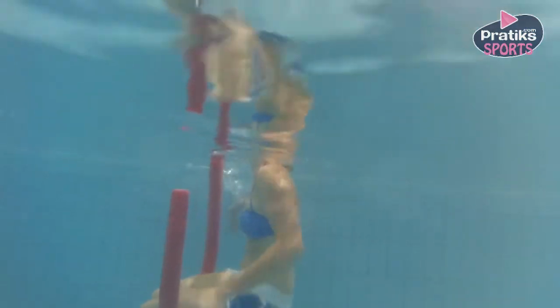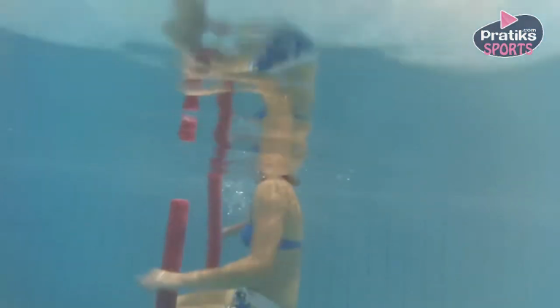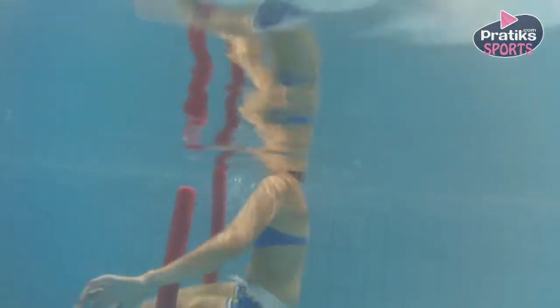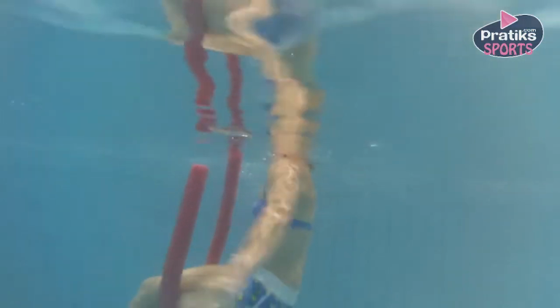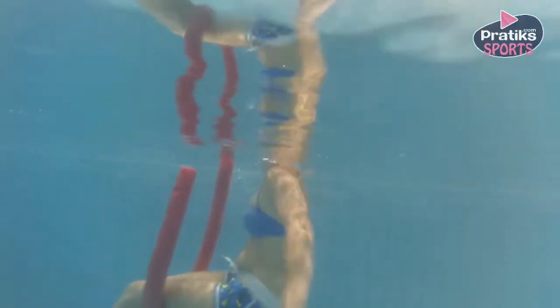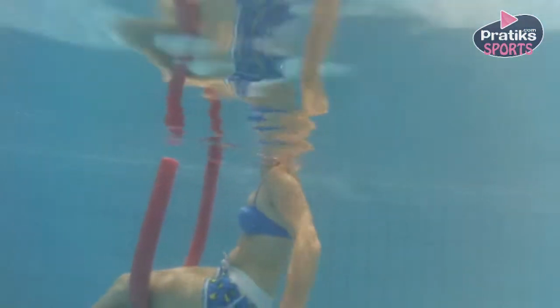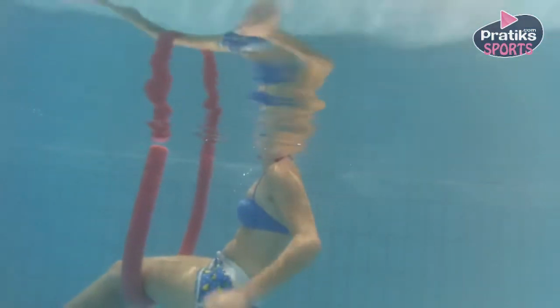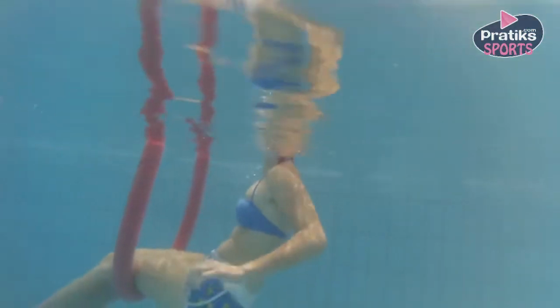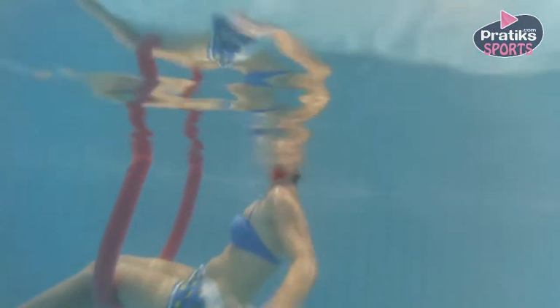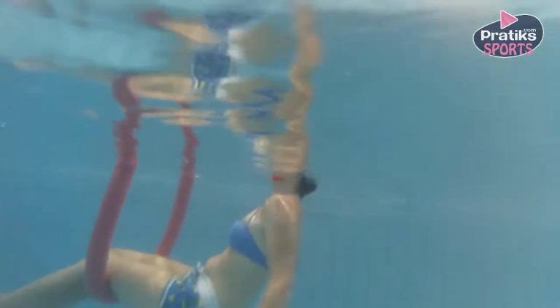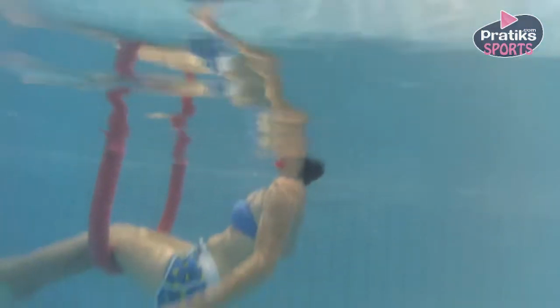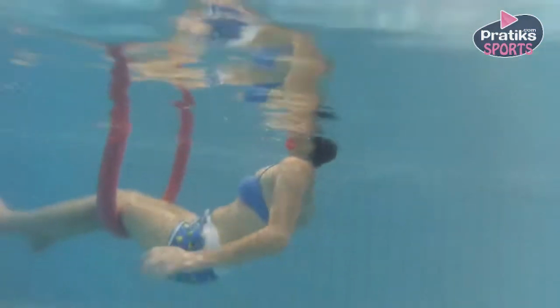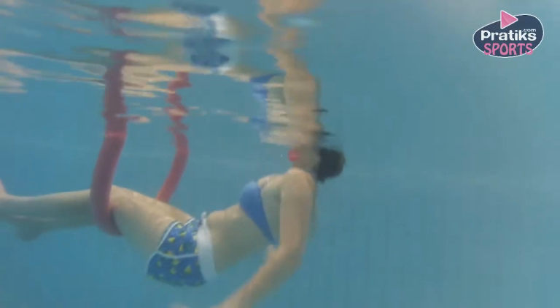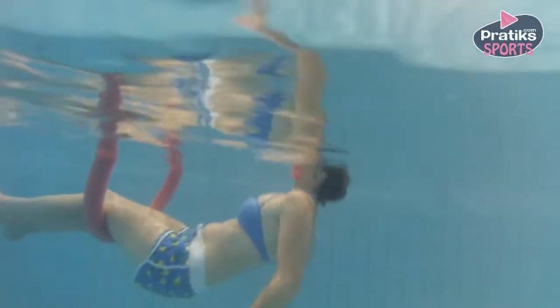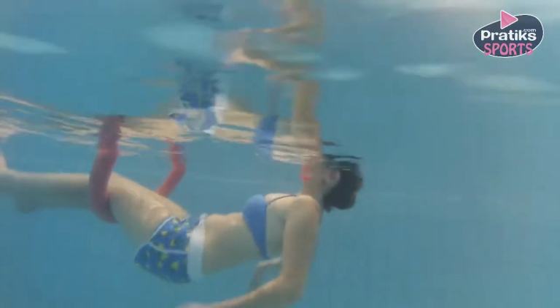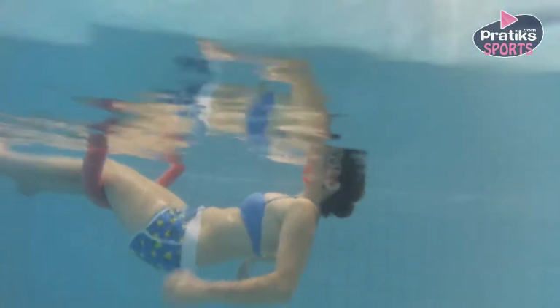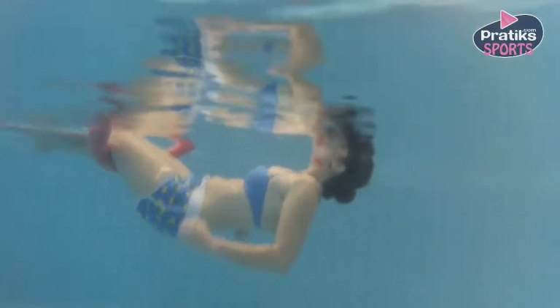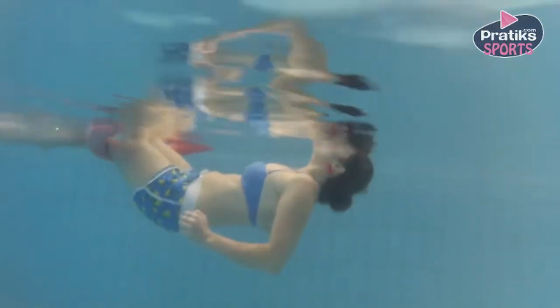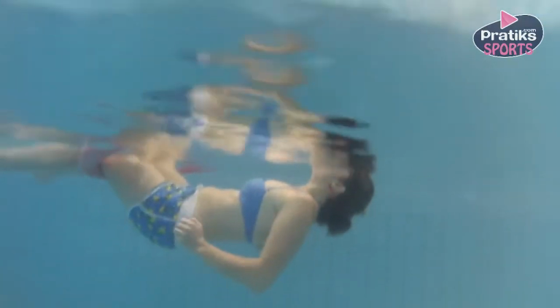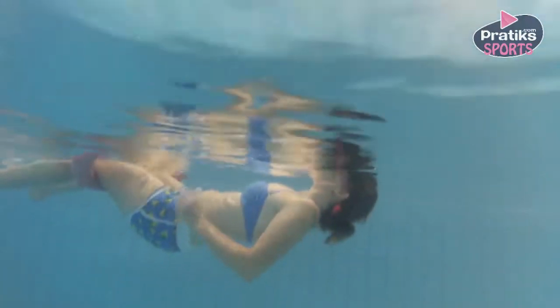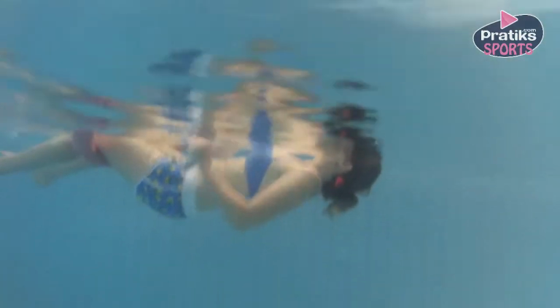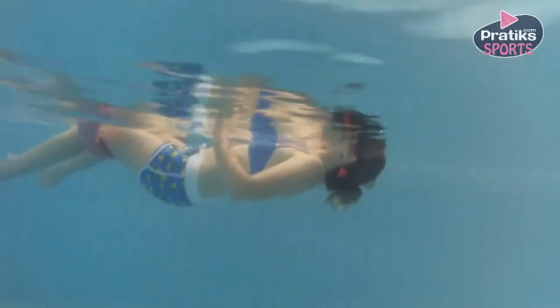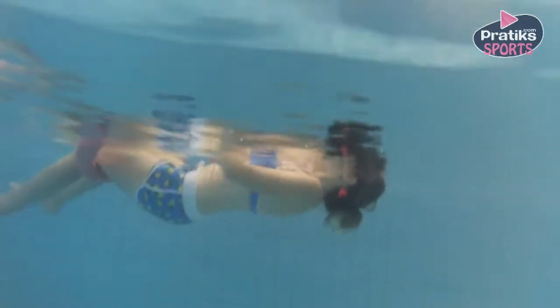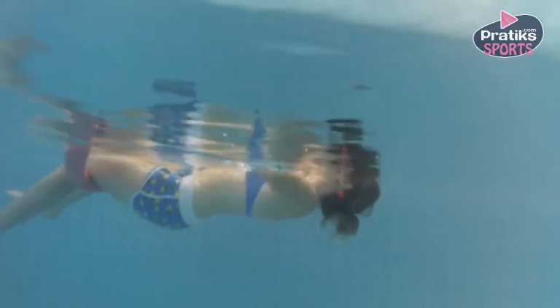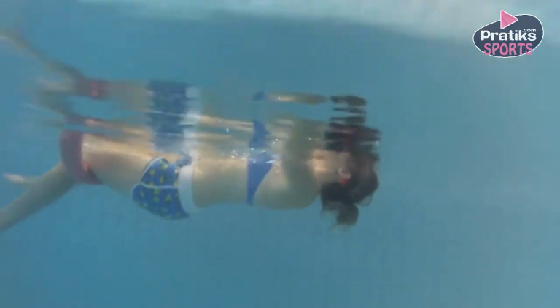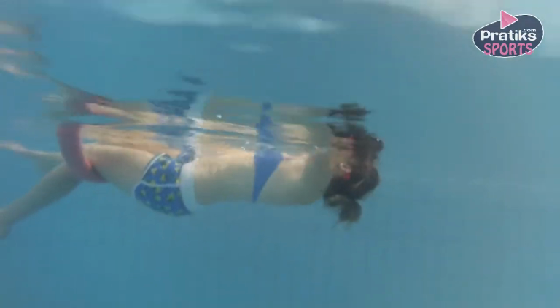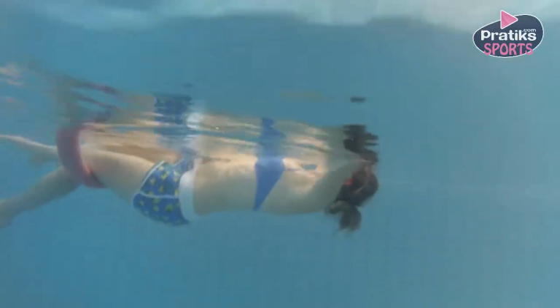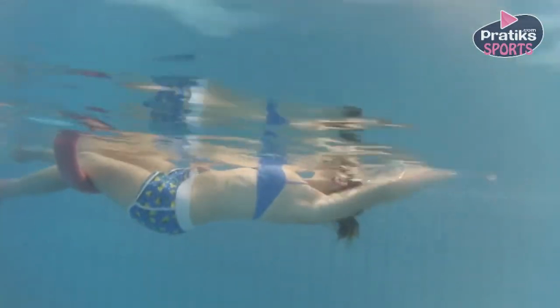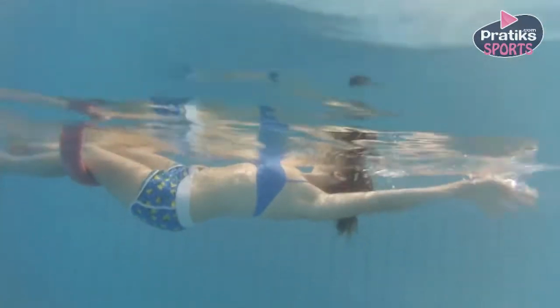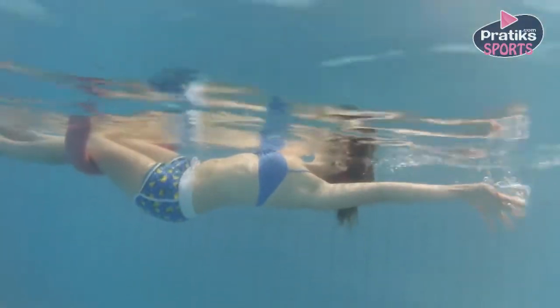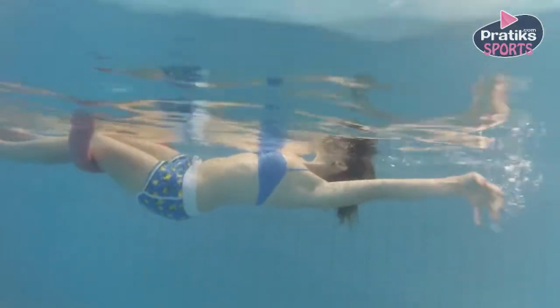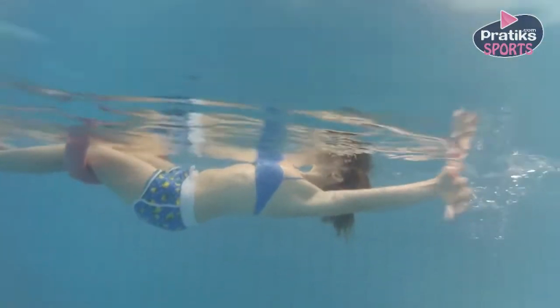For this exercise you need a noodle. Put the noodle under your knees. Lie down with your back underwater.